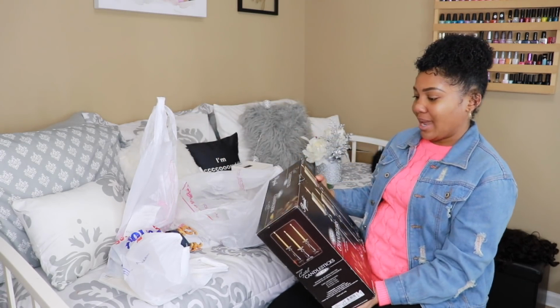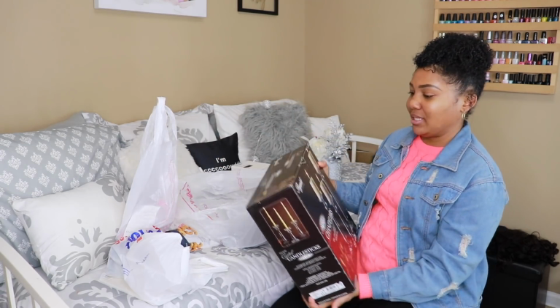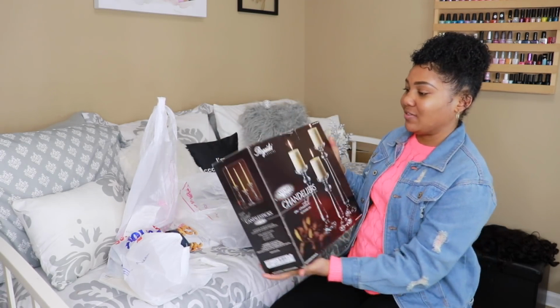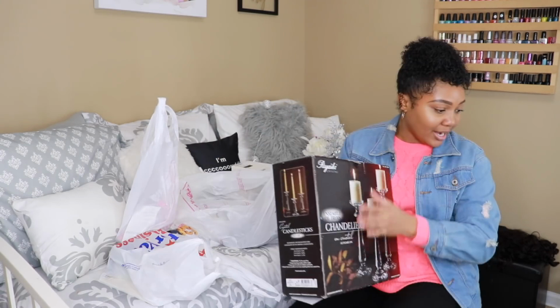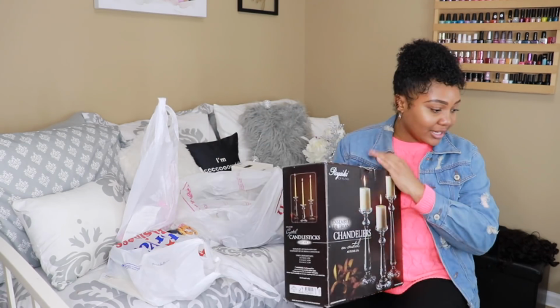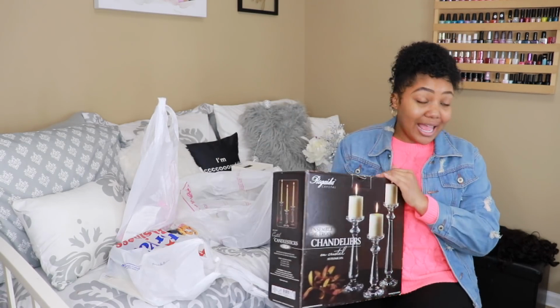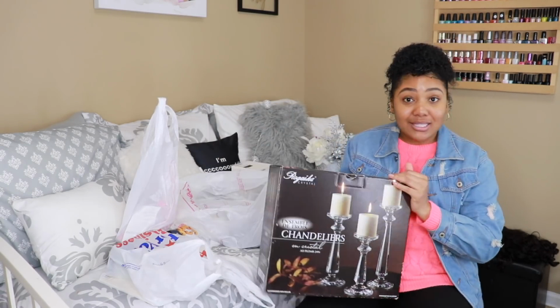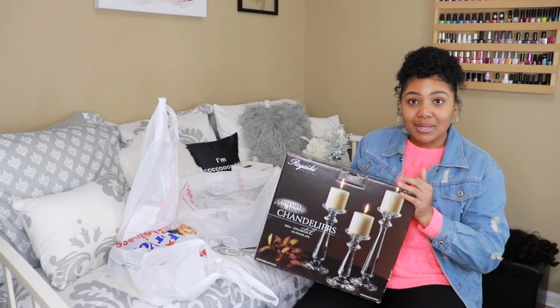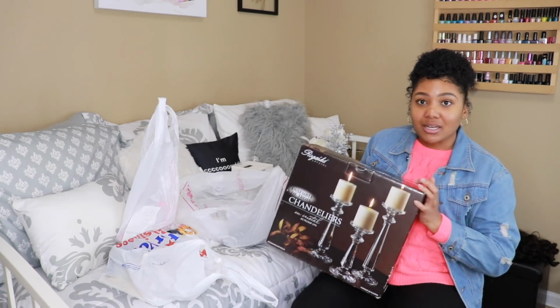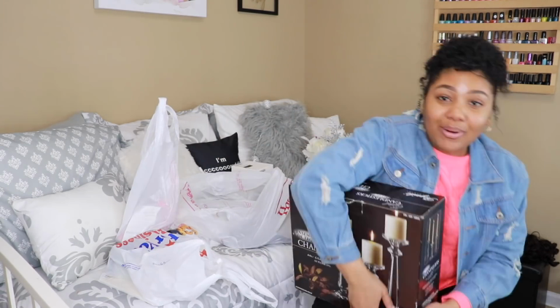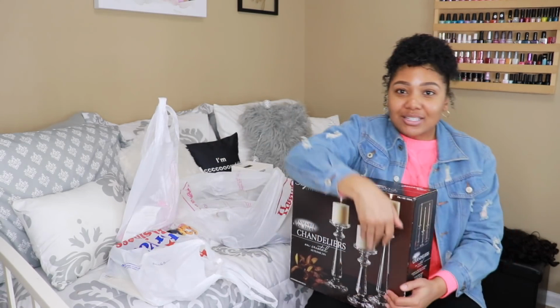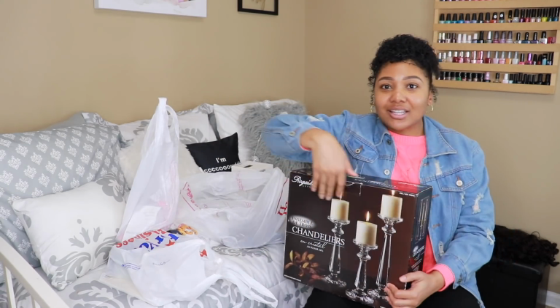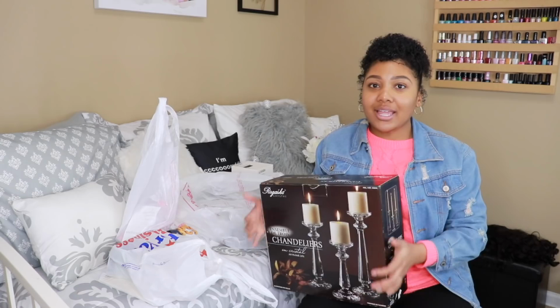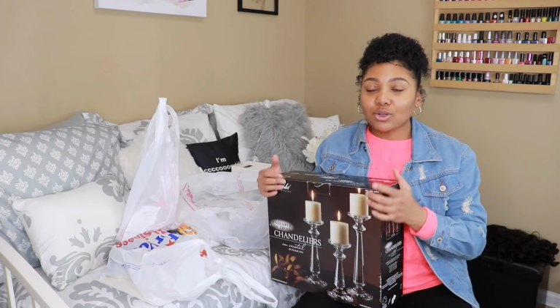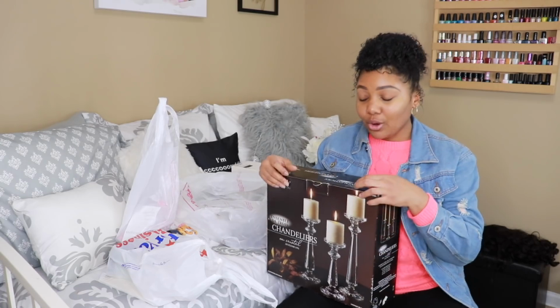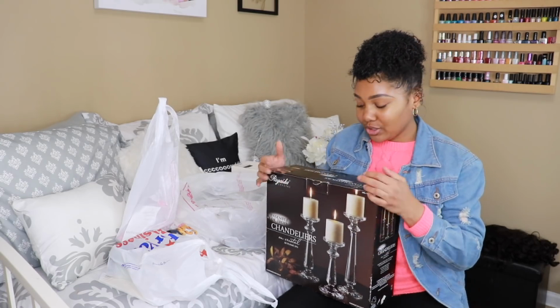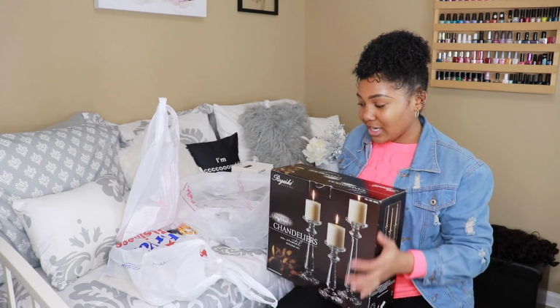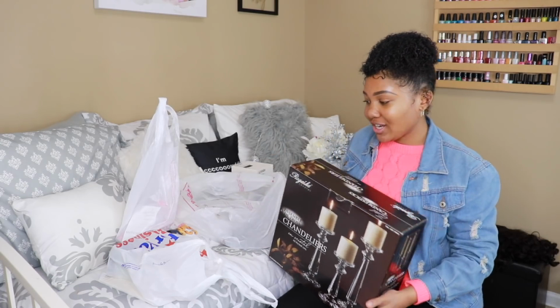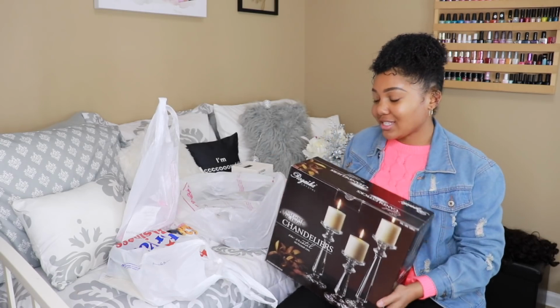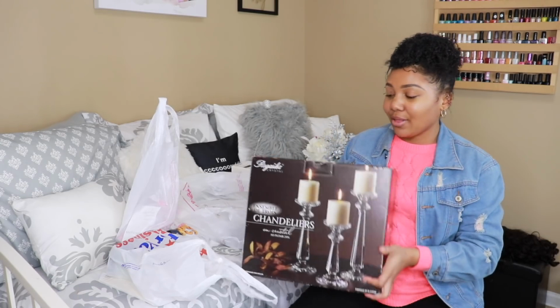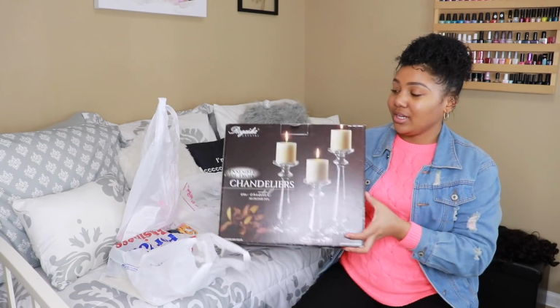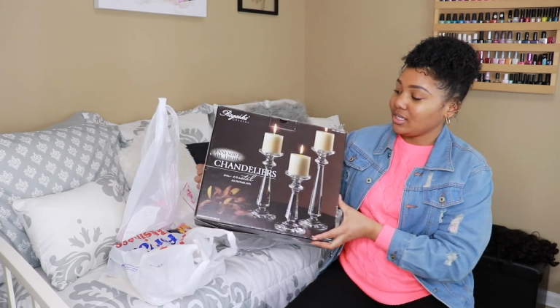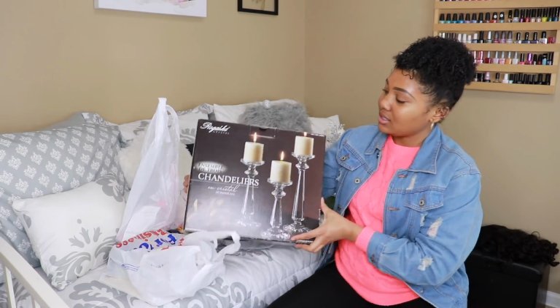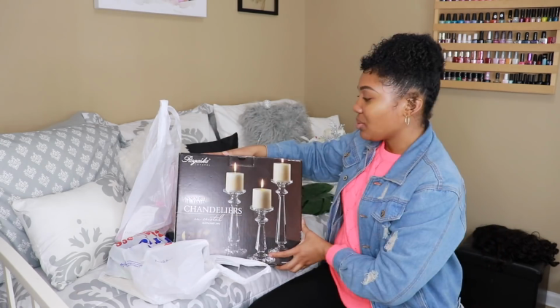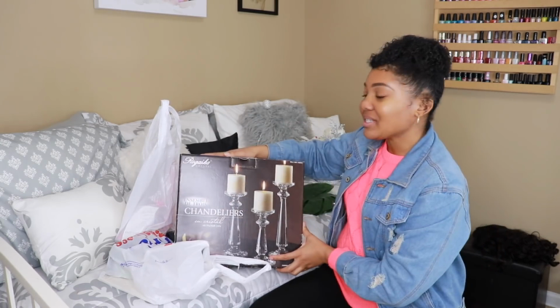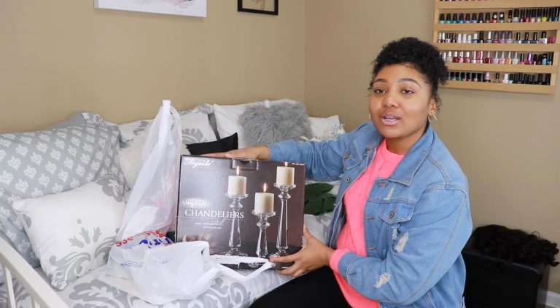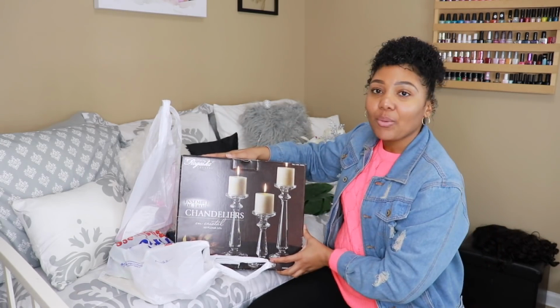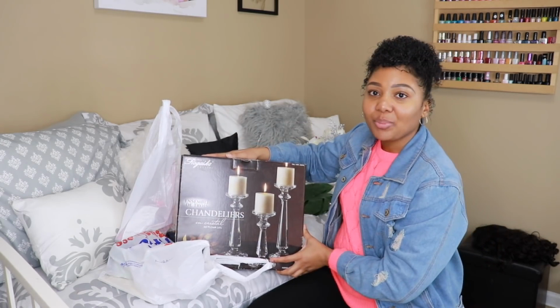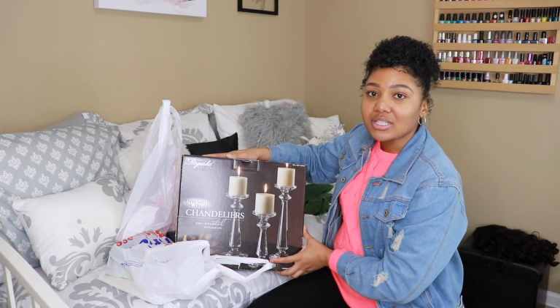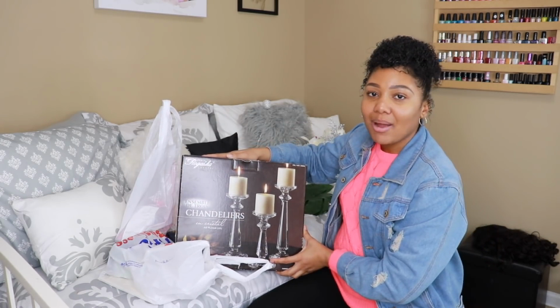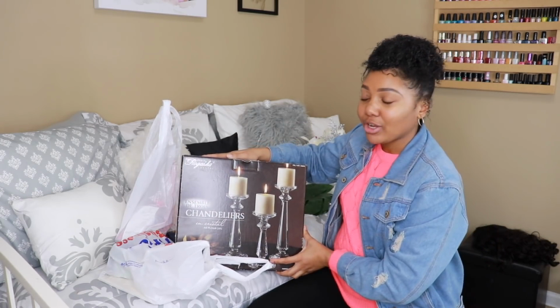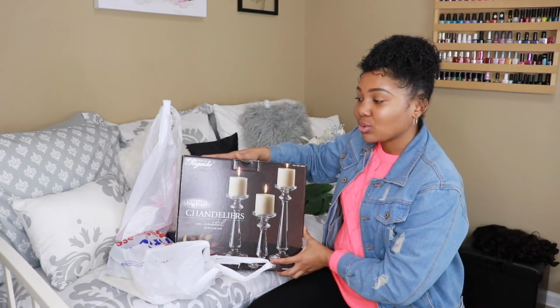Can't believe it. And at the last minute, browsing the candle holder section, I saw these three-piece candles. Sometimes I want to put these in my restroom.